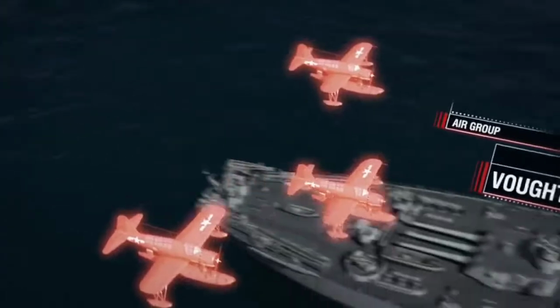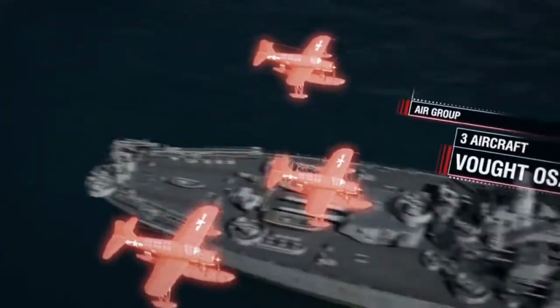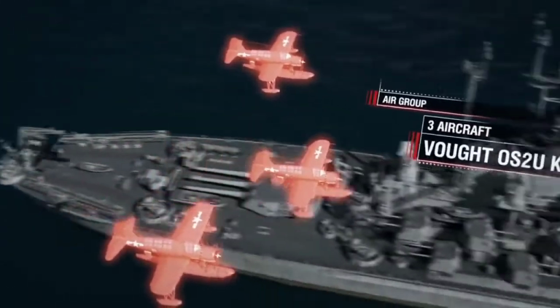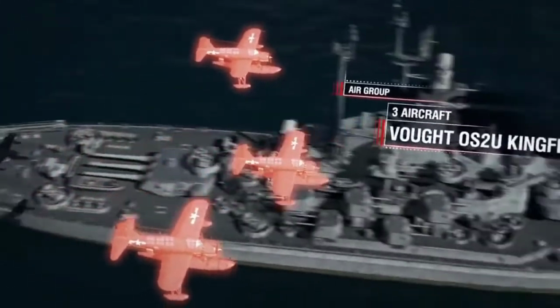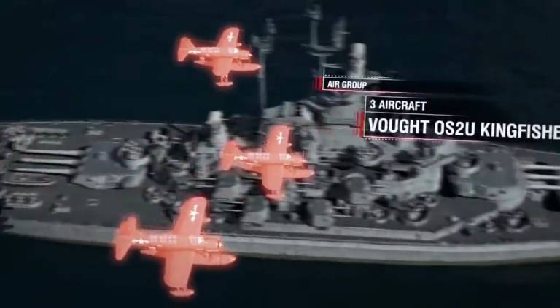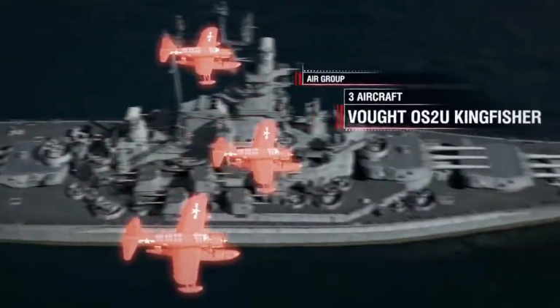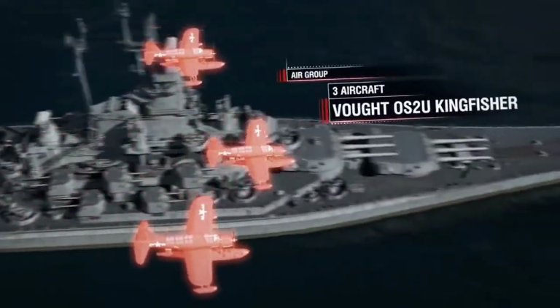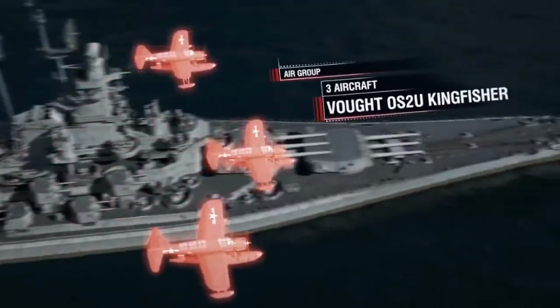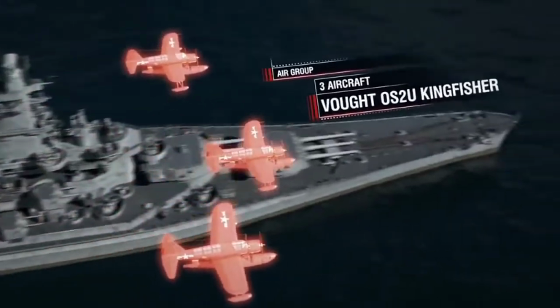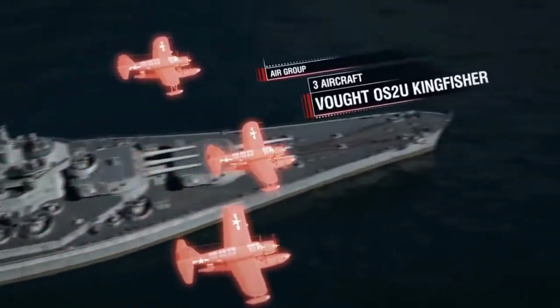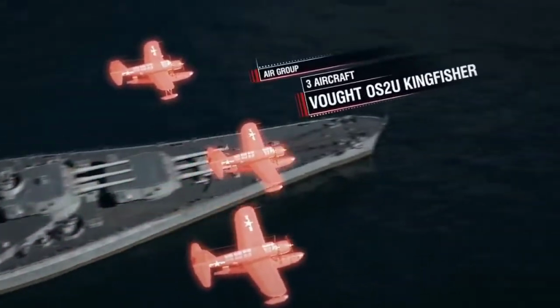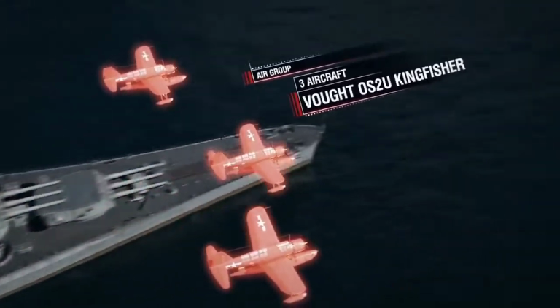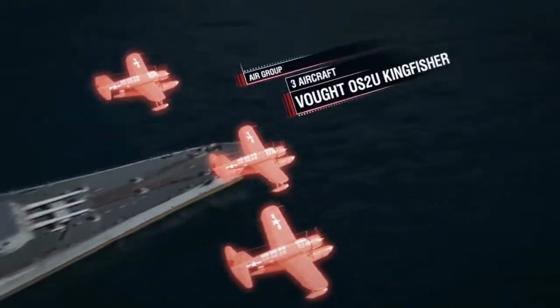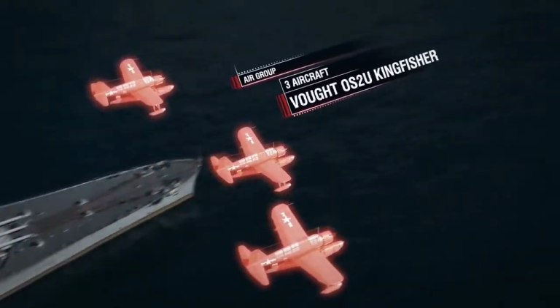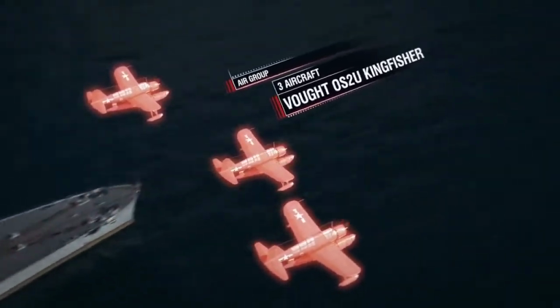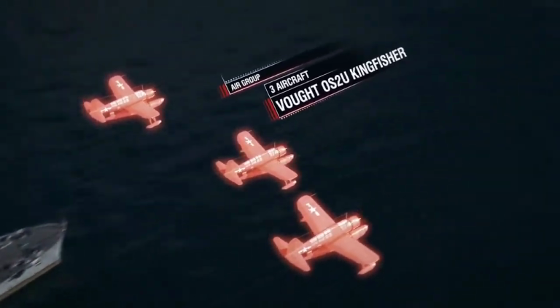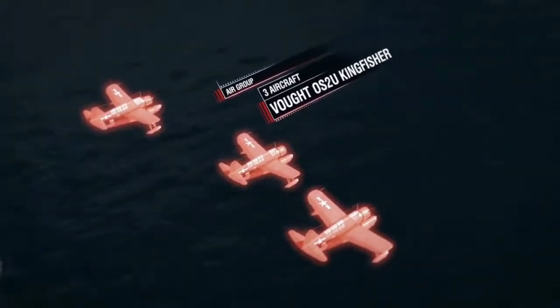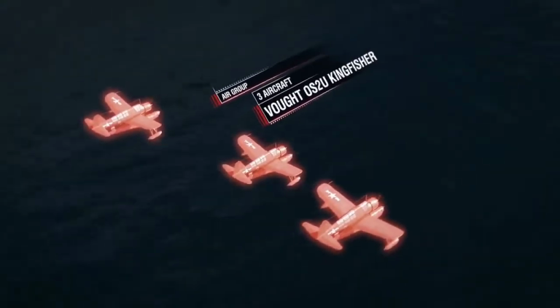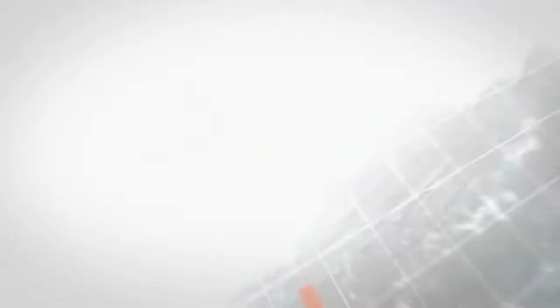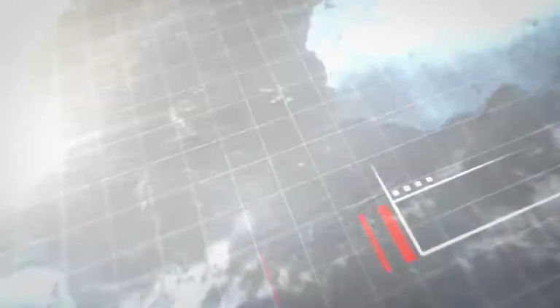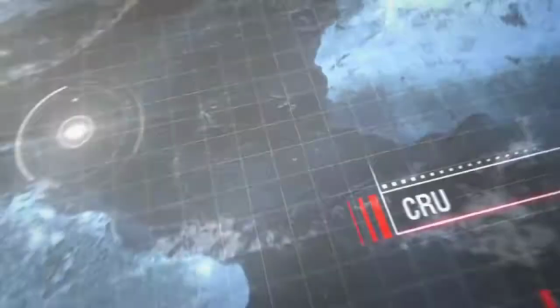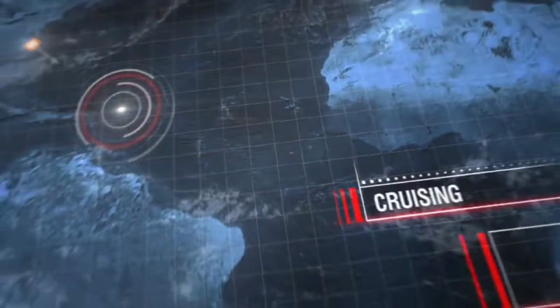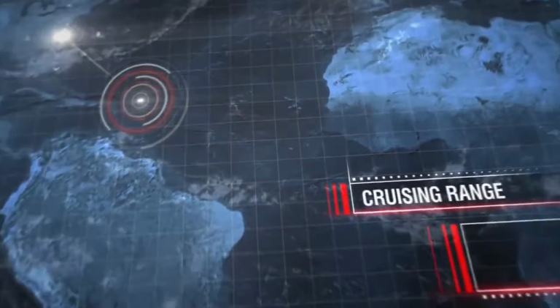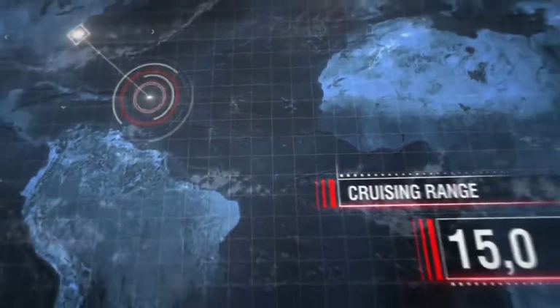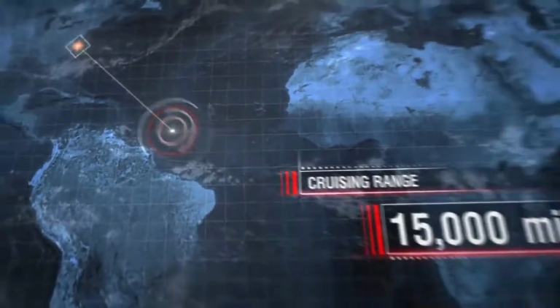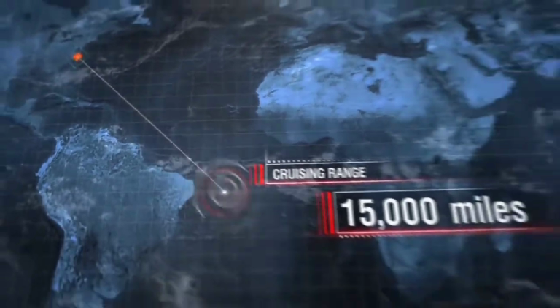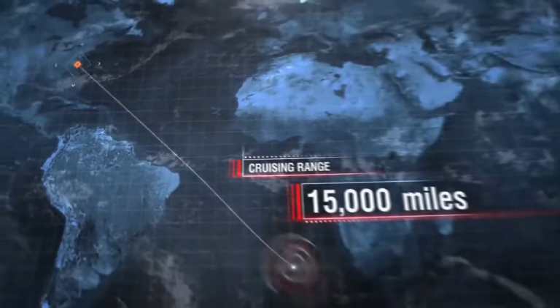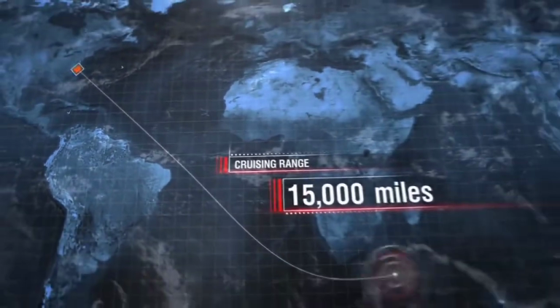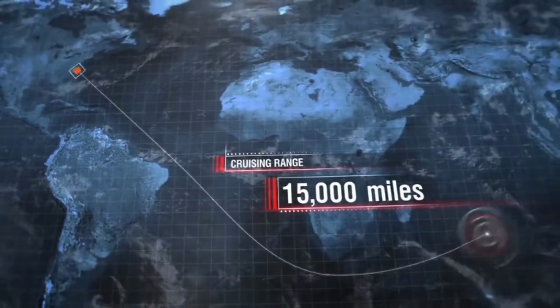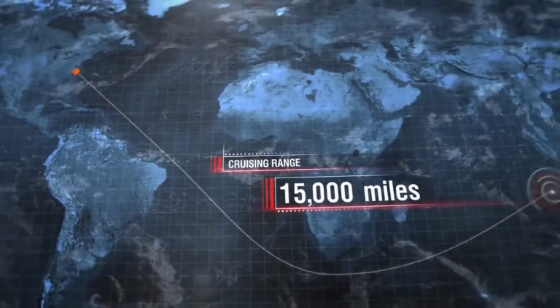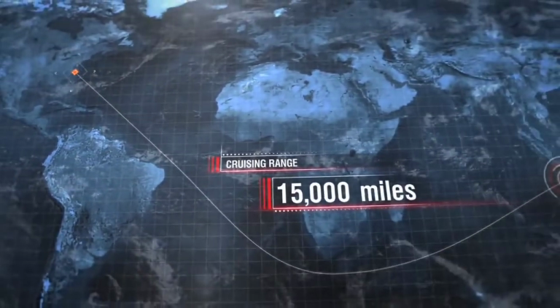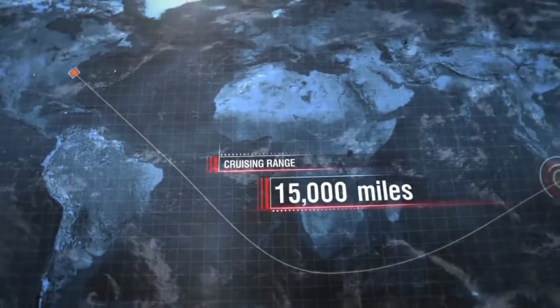Air group: three Vought OS2U Kingfisher aircraft. Cruising range: 15,000 miles at 15 knots.